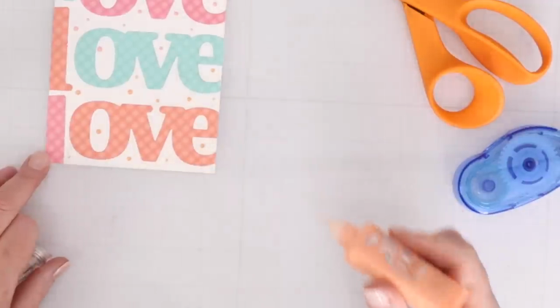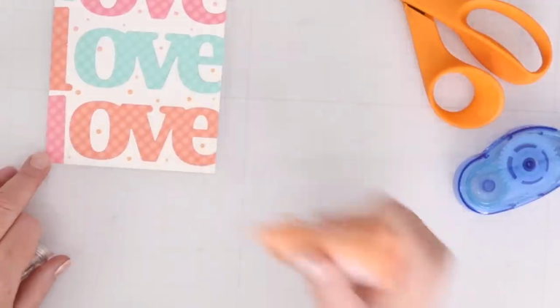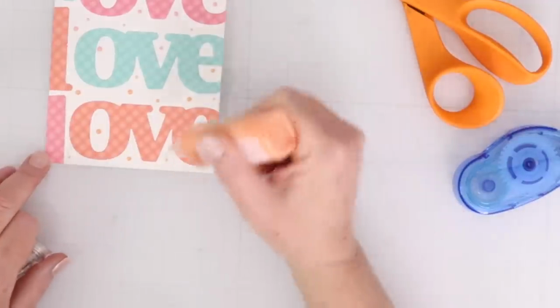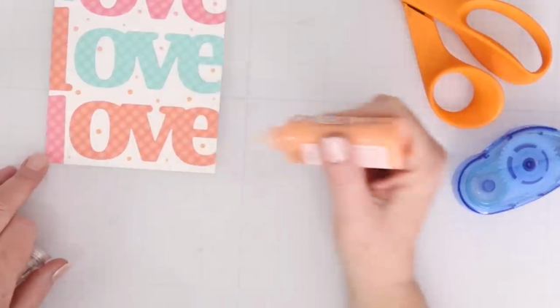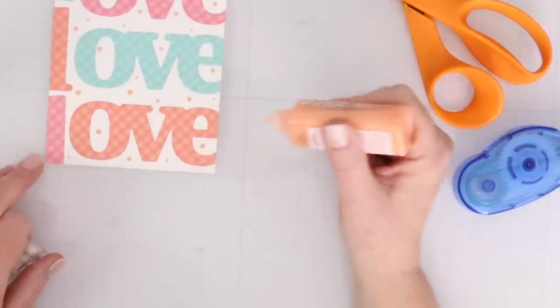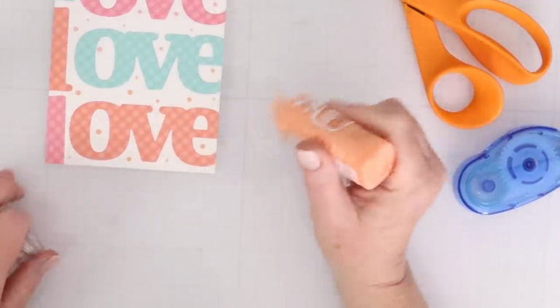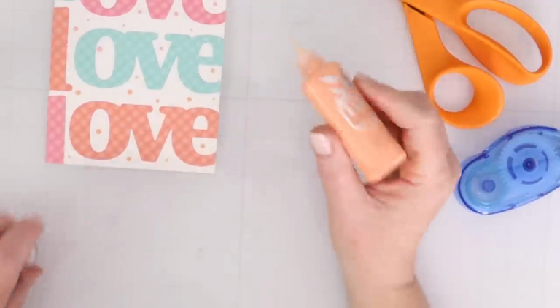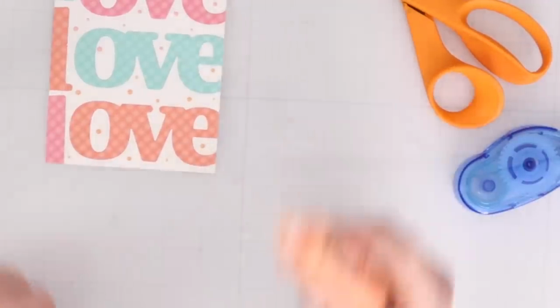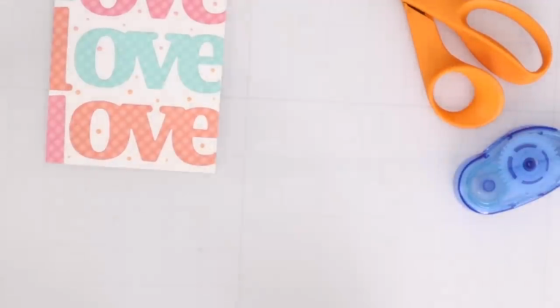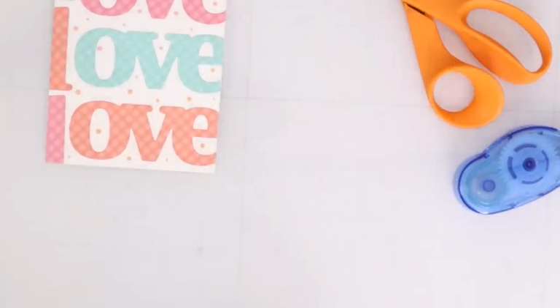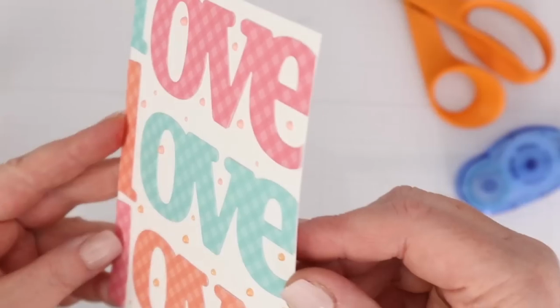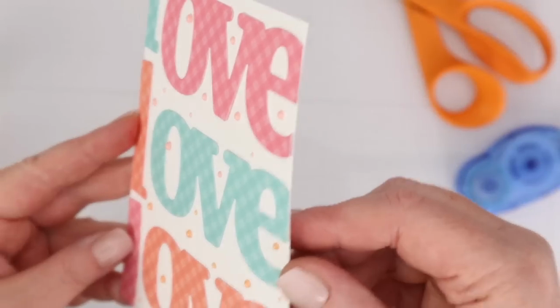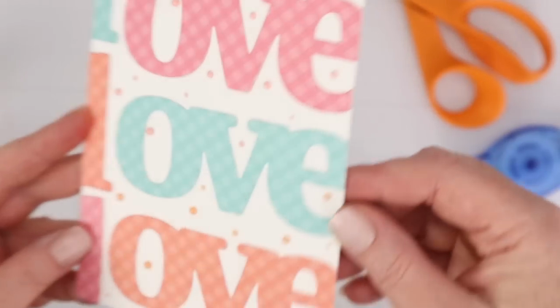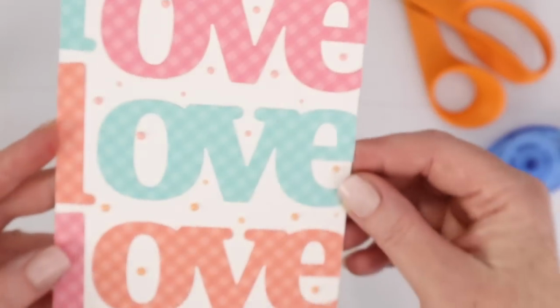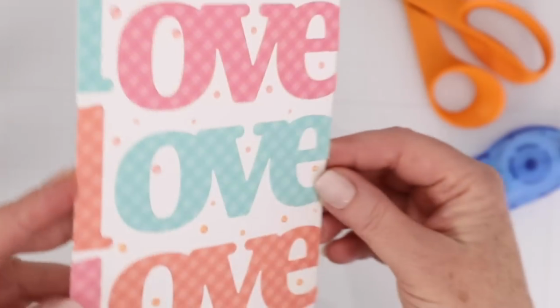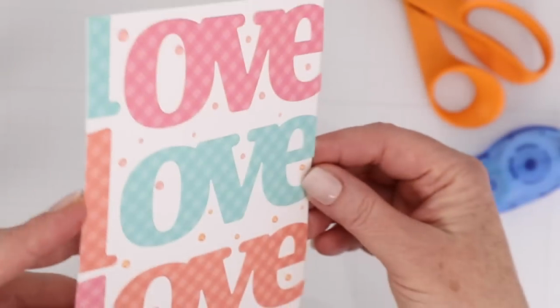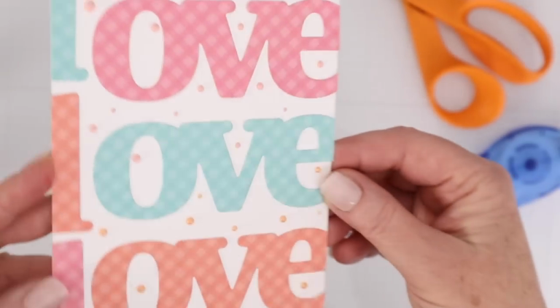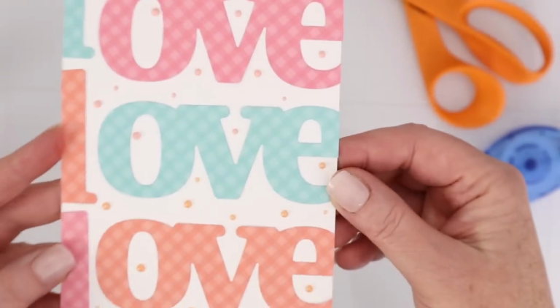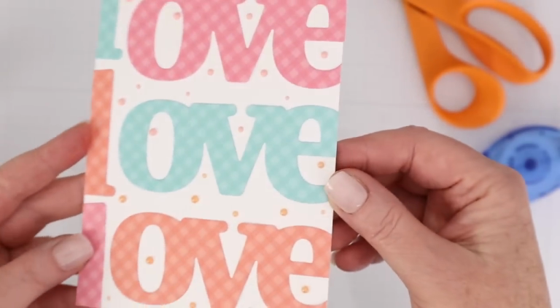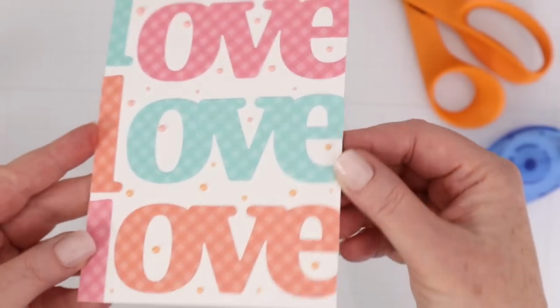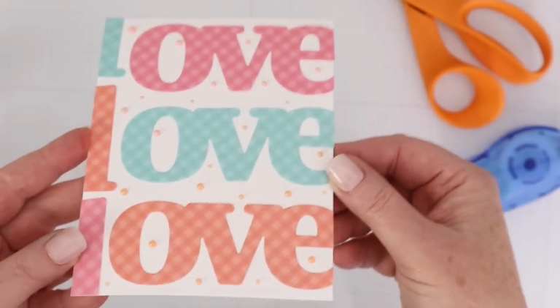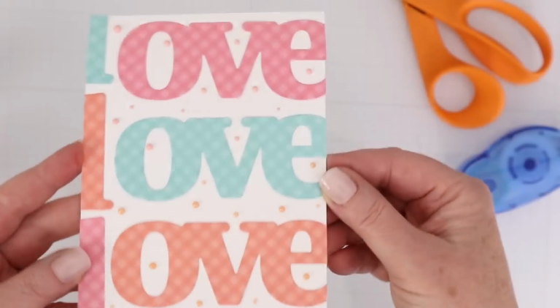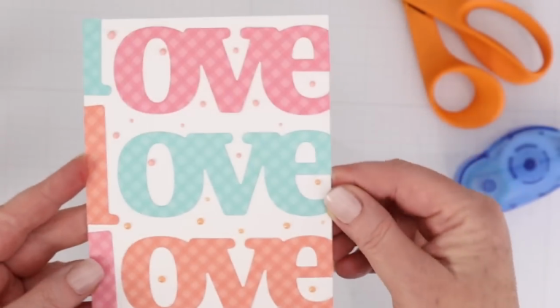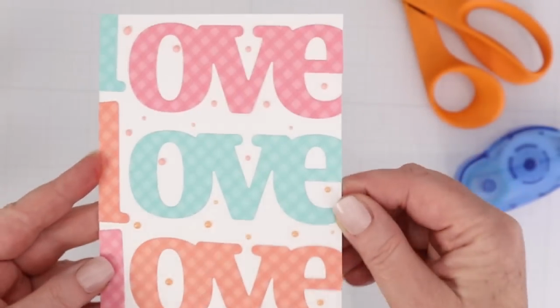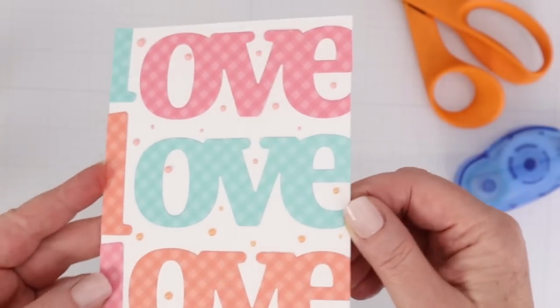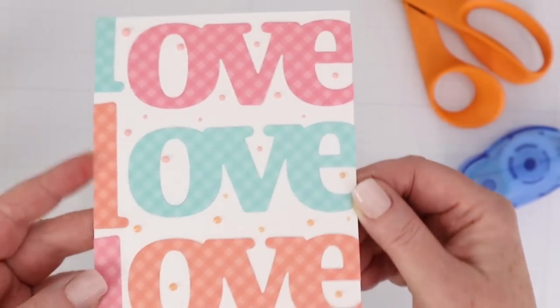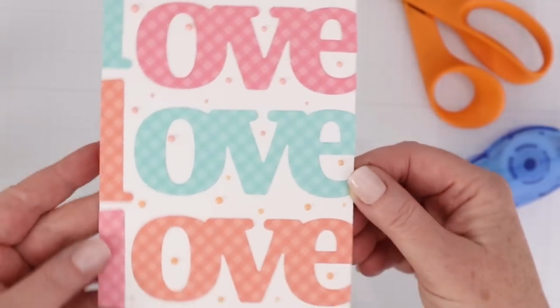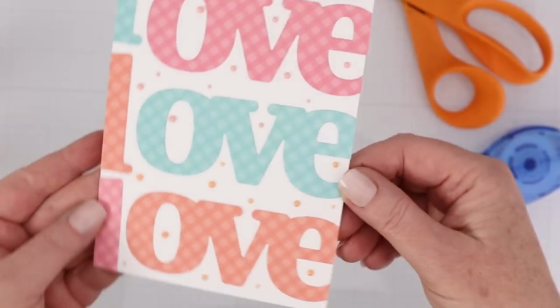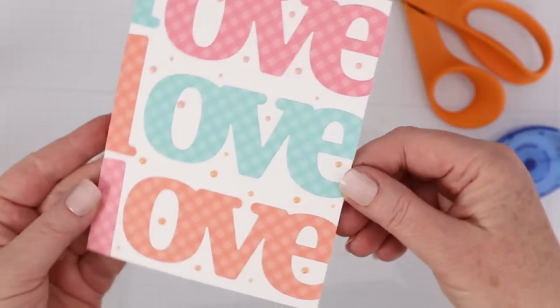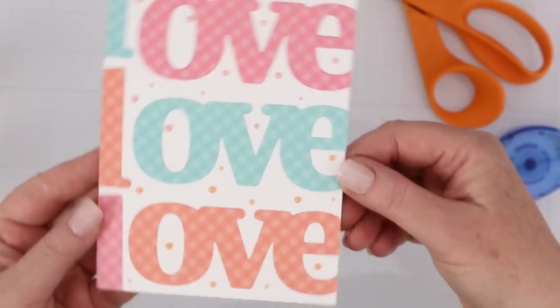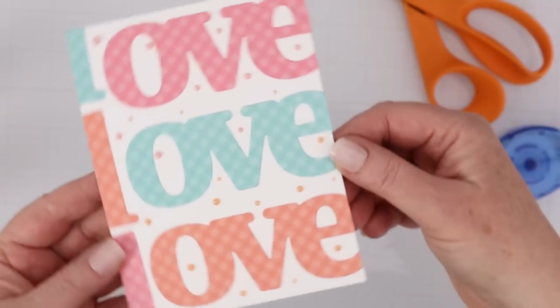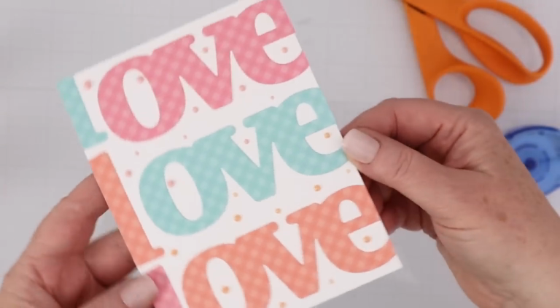You can still read what it says, and I was able to fit all three with those different colors. I'm going to add some of the Nuvo Dream and Crystal Drops — pink up top and orange down below — to match the colors of the love die cuts. I can vary the sizes of the drops throughout the card, and they just add a nice embellishment to it.